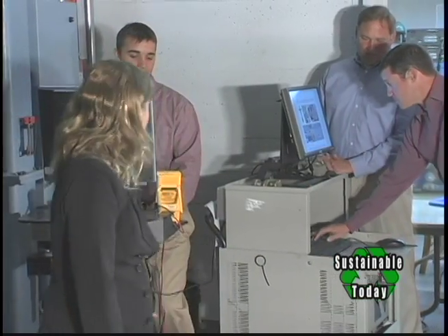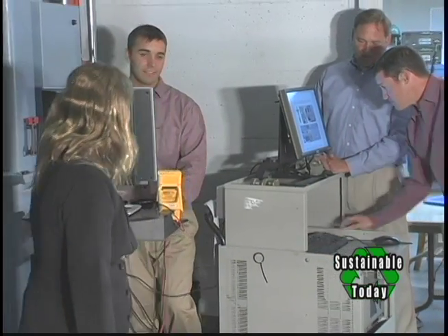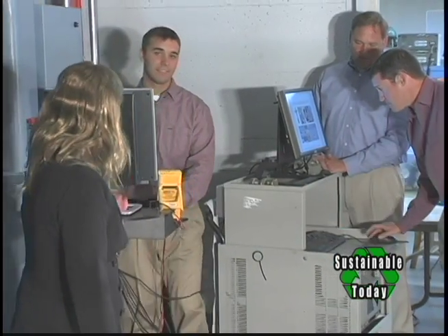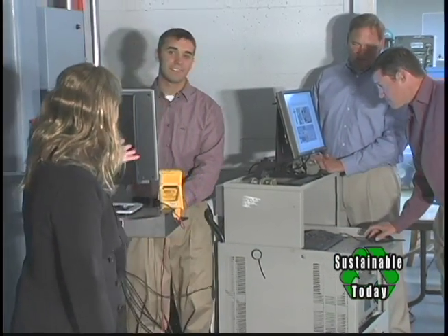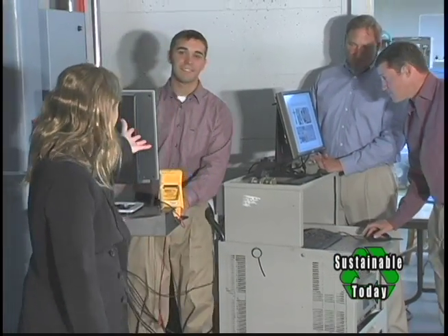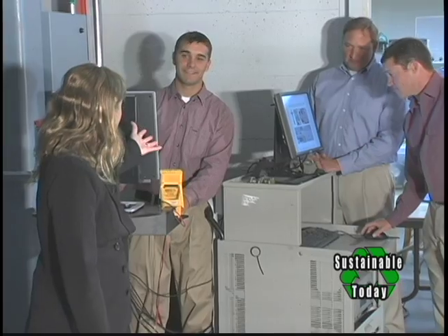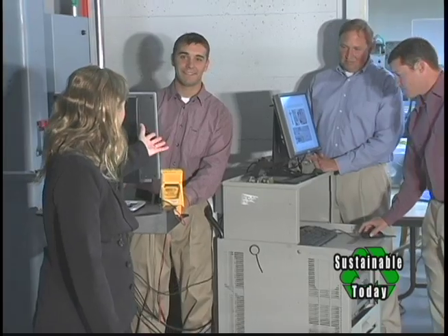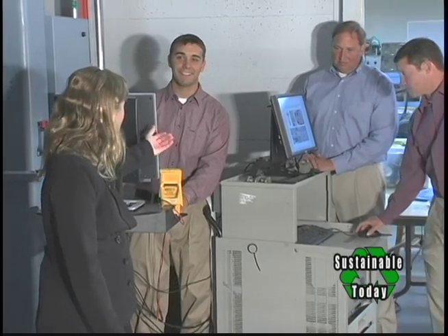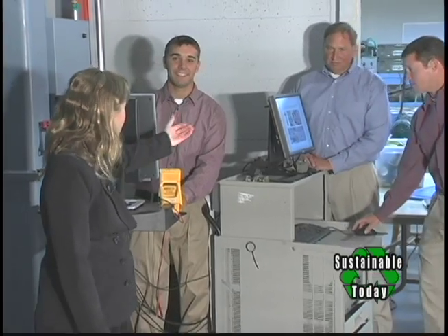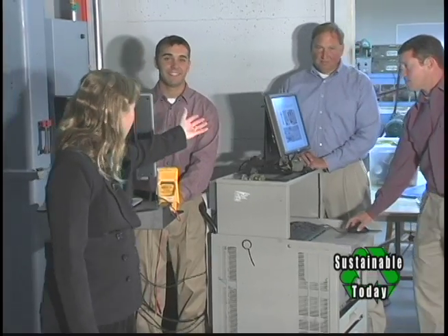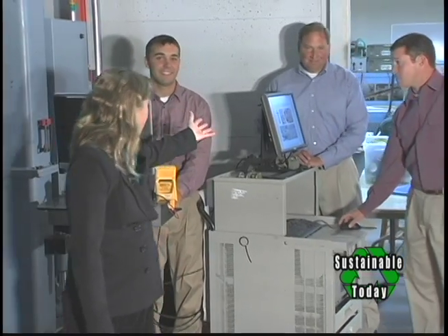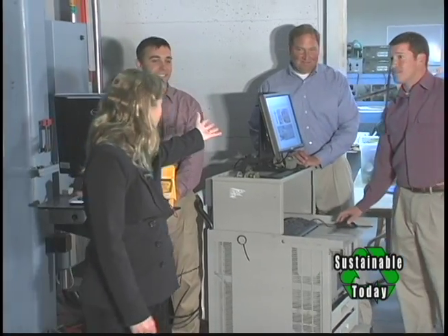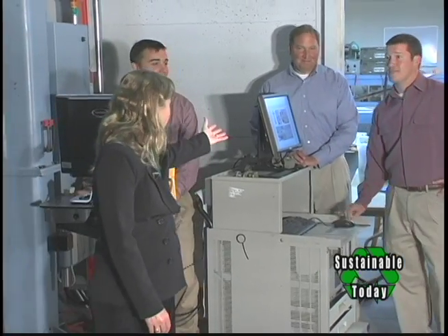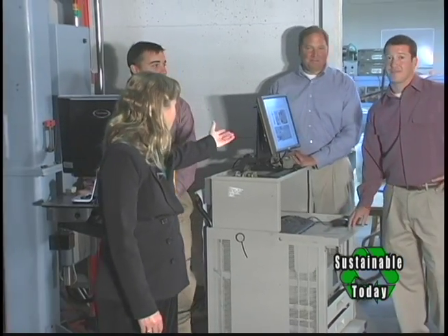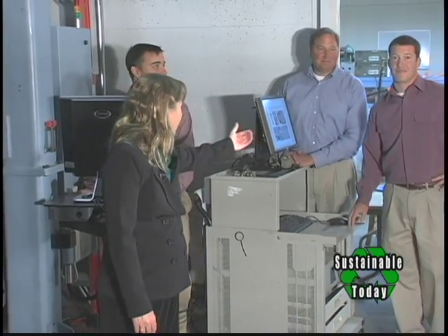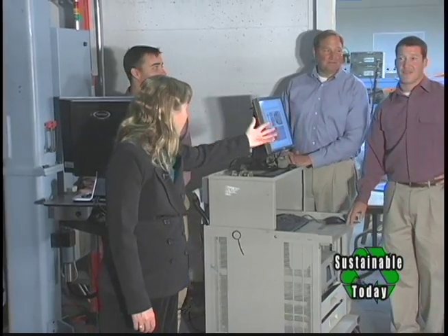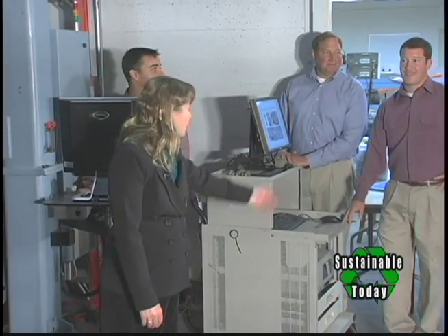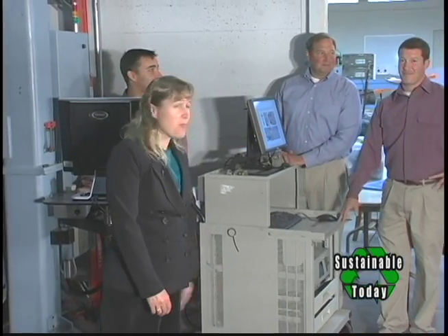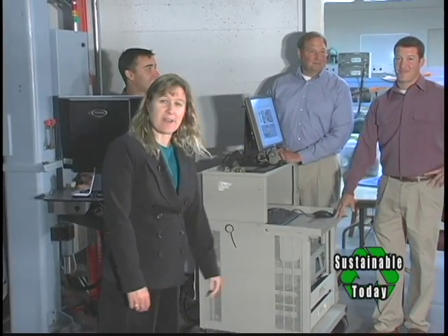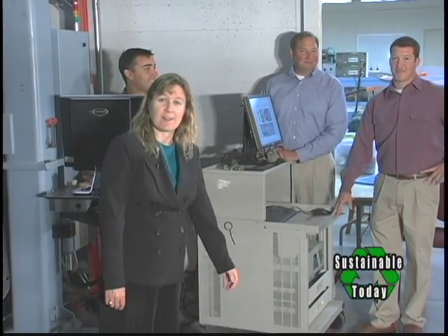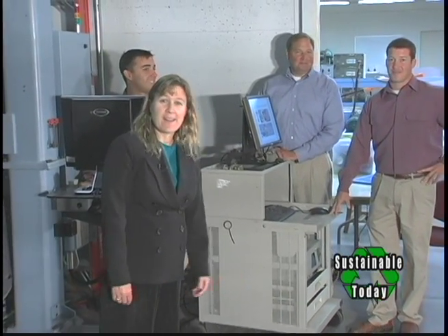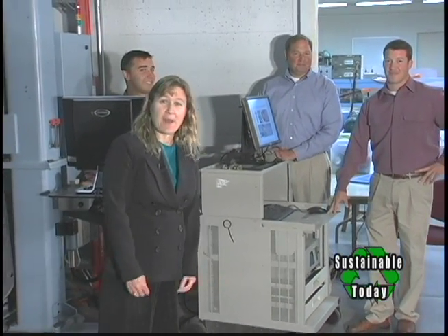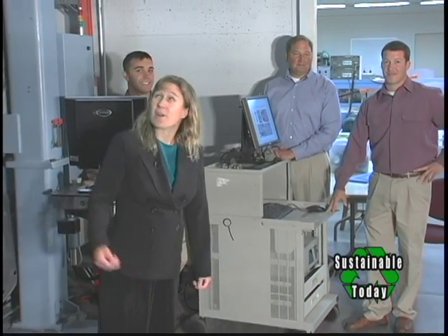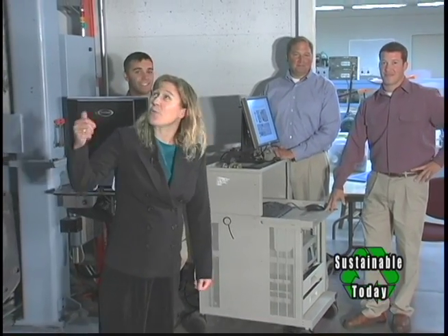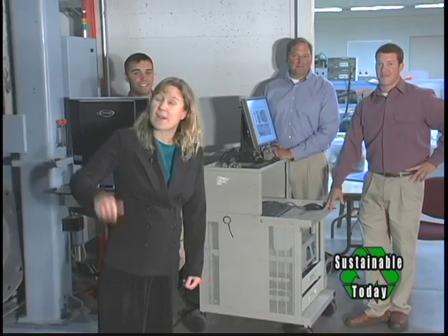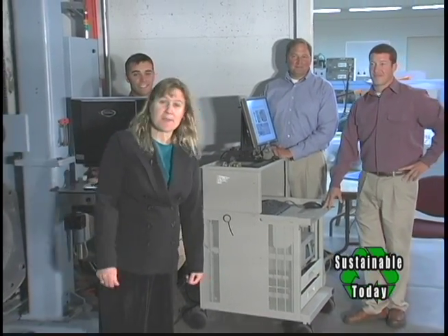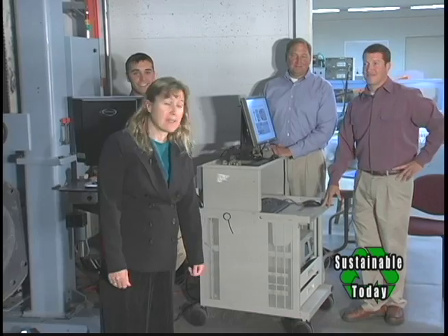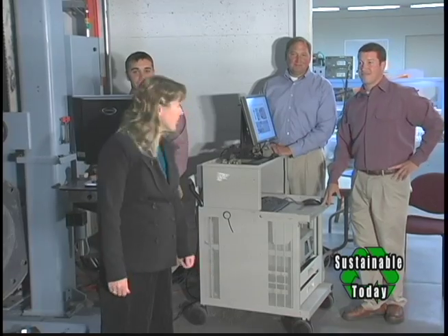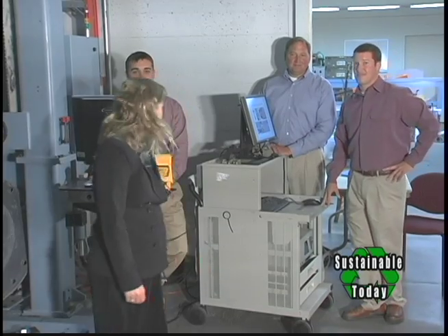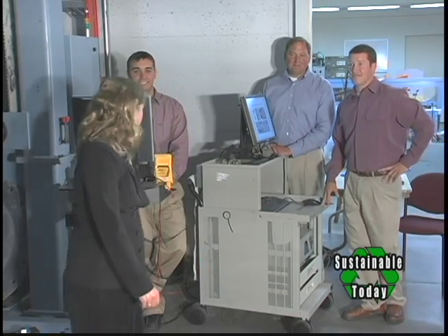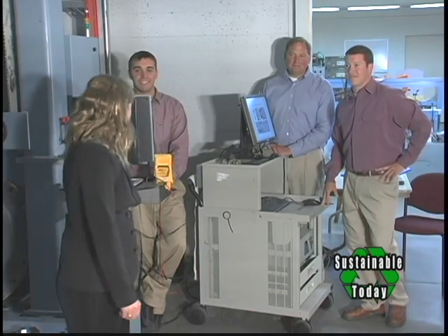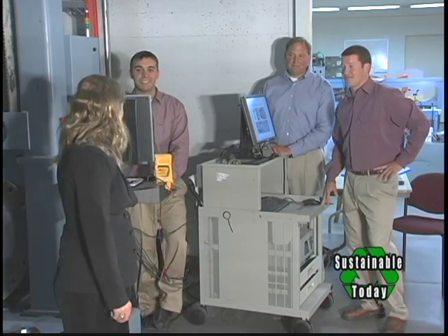I'd like to introduce you to the engineers: Al Schecker, Ken Reinfrank, and Joe Prudel. We're going to run up this linear testbed — are you guys ready?